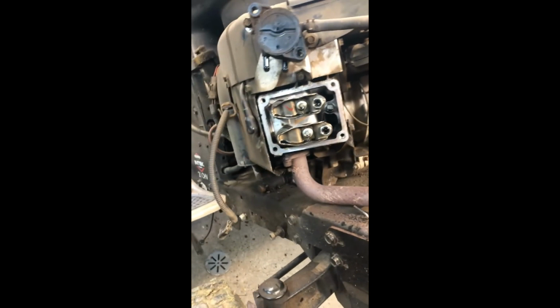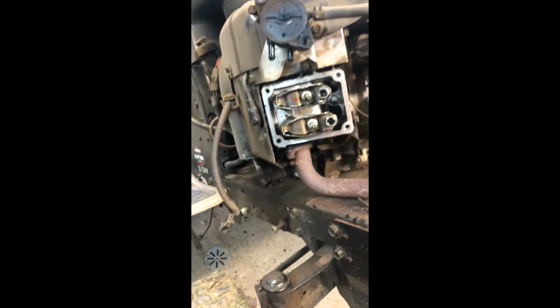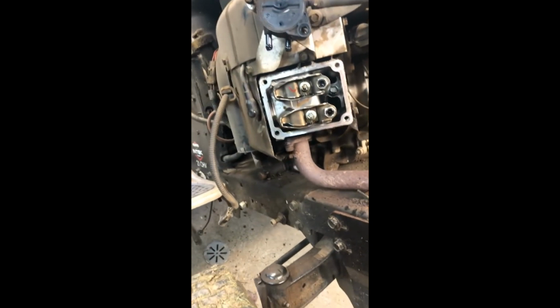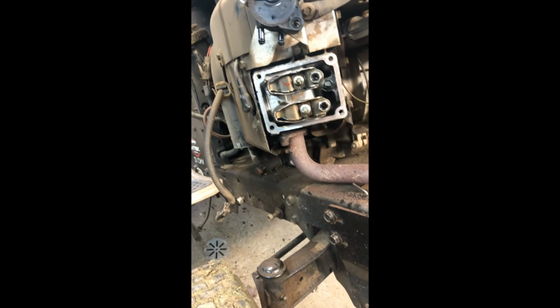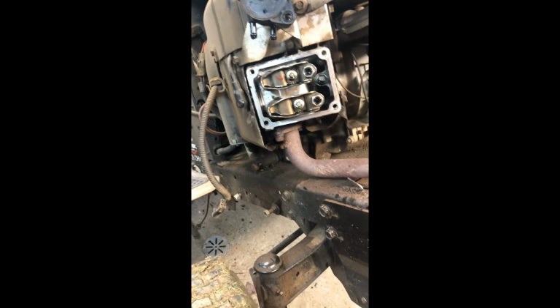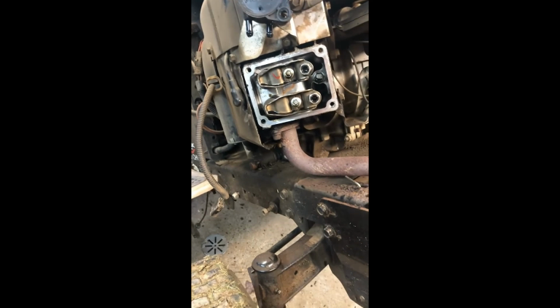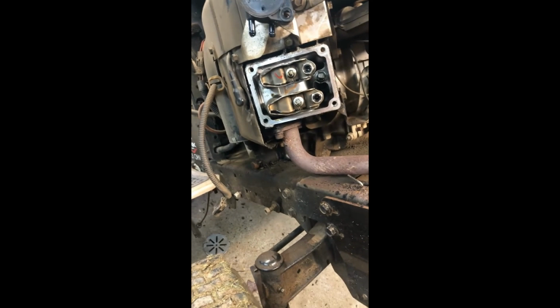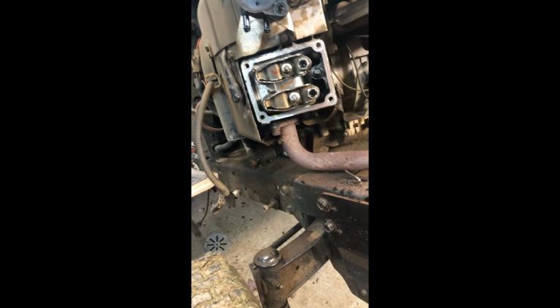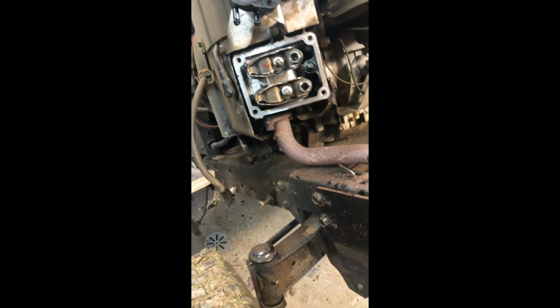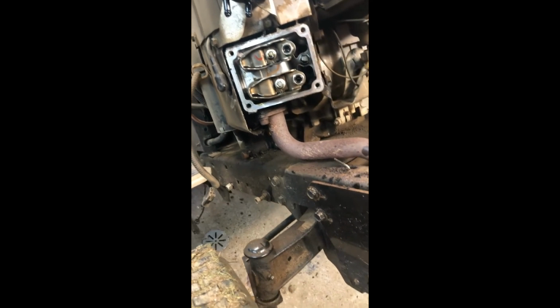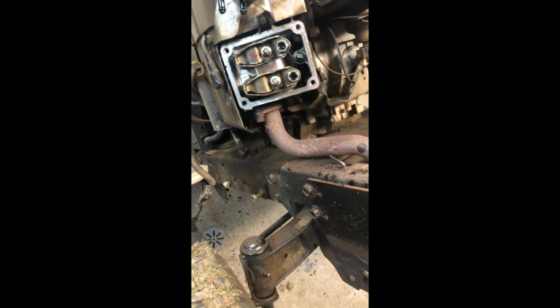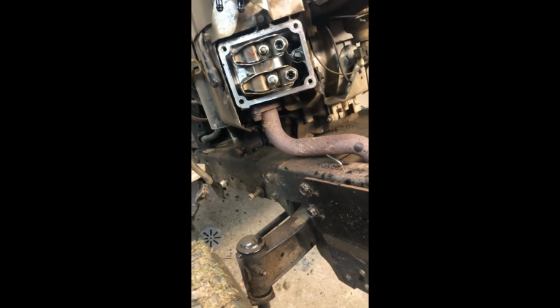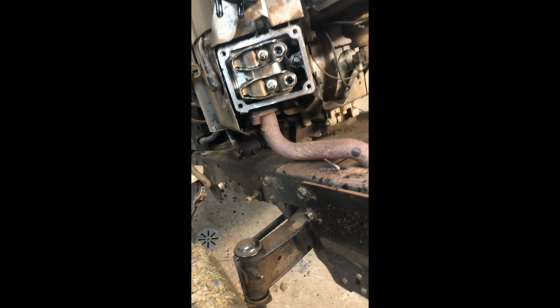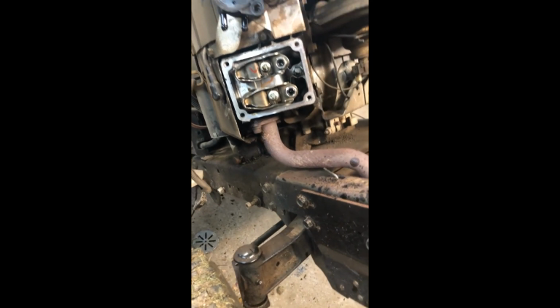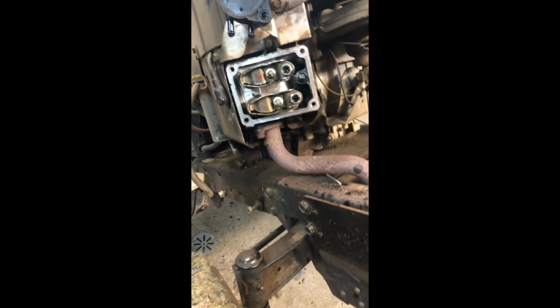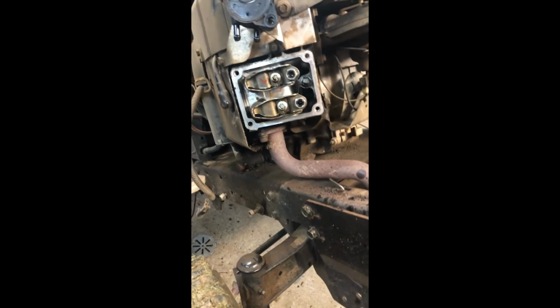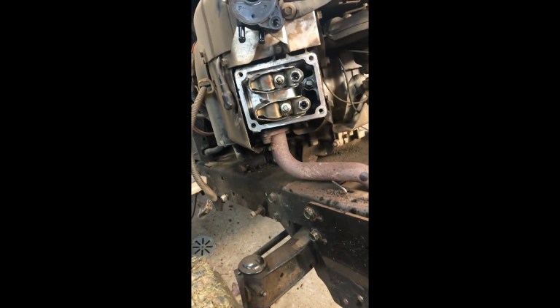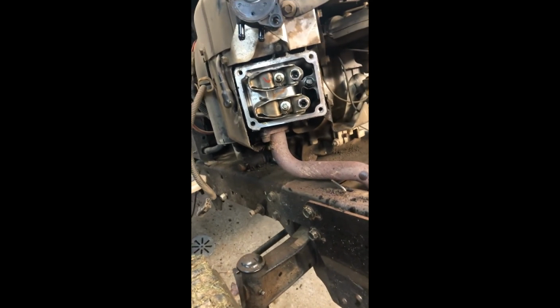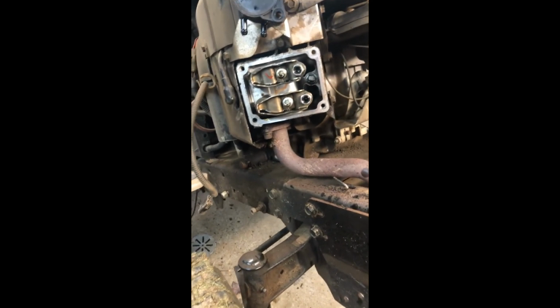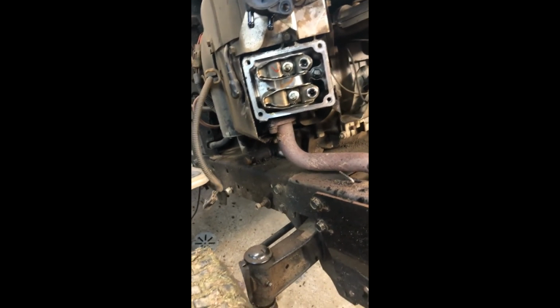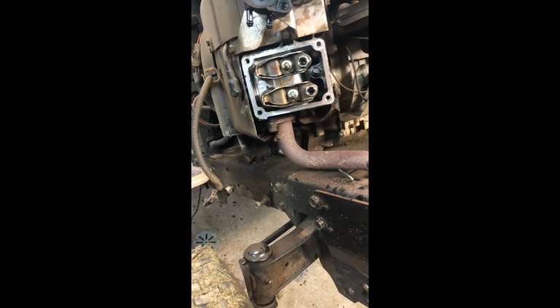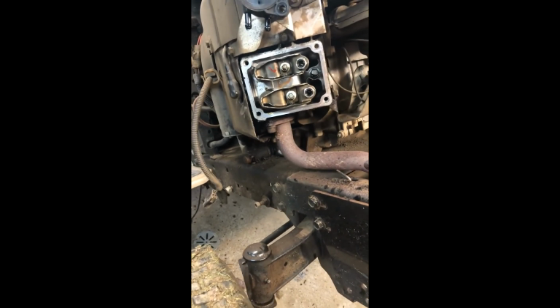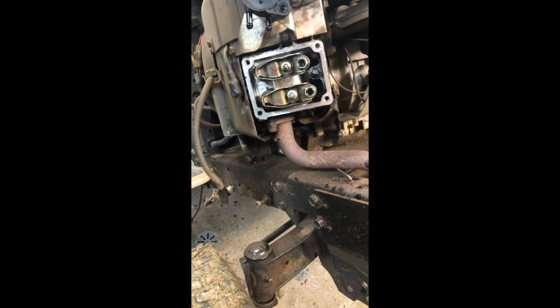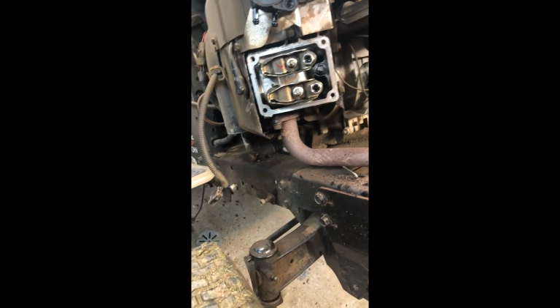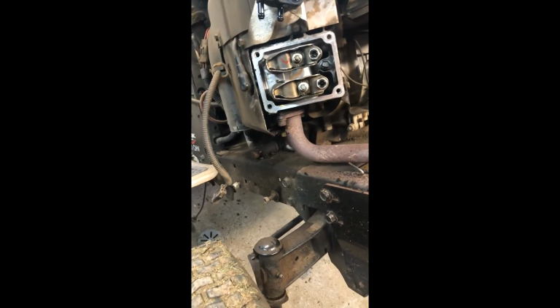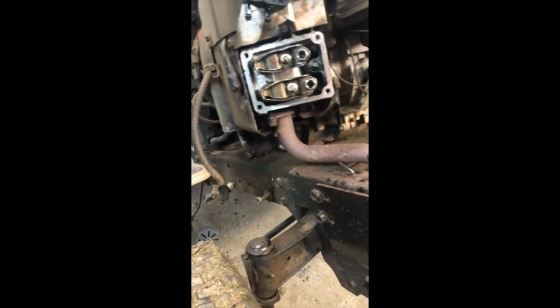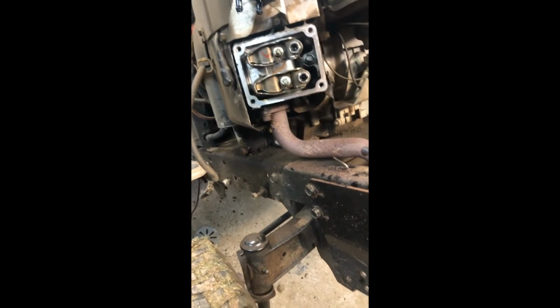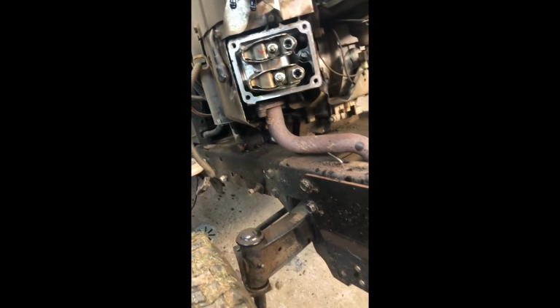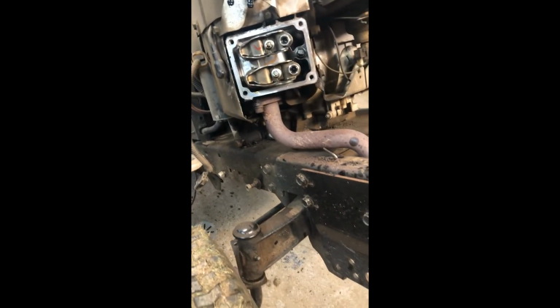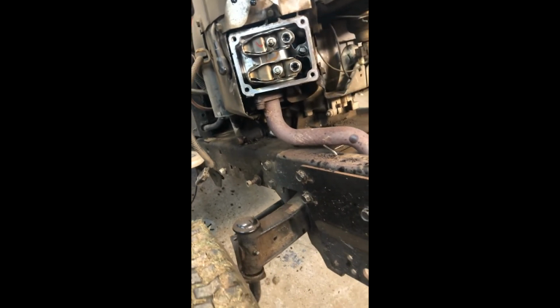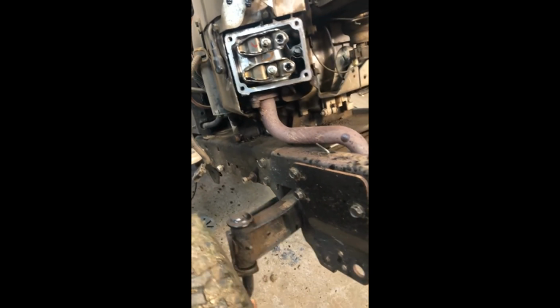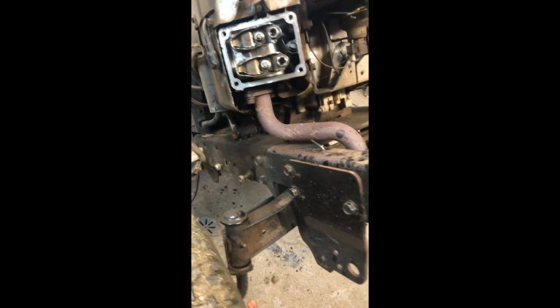So I'm going to wait to get some parts. Stay tuned for part 2 and we'll get it back together.